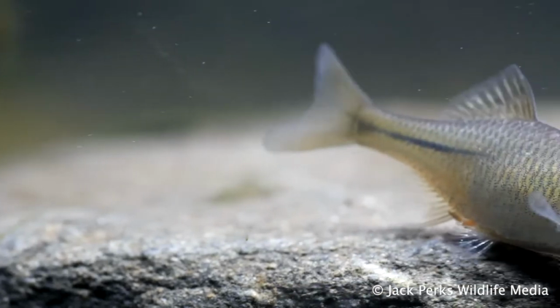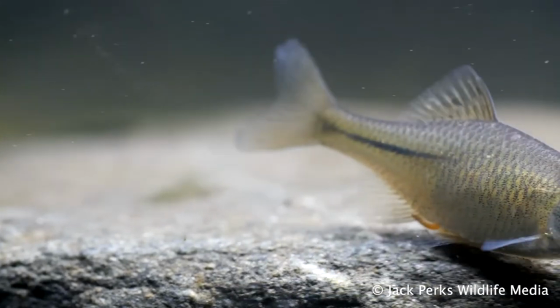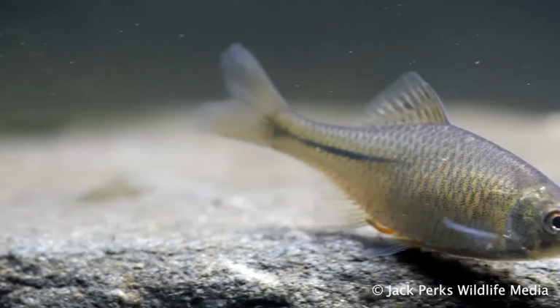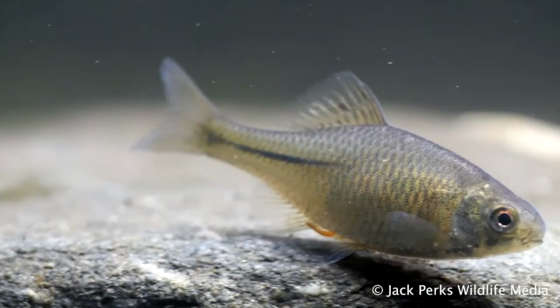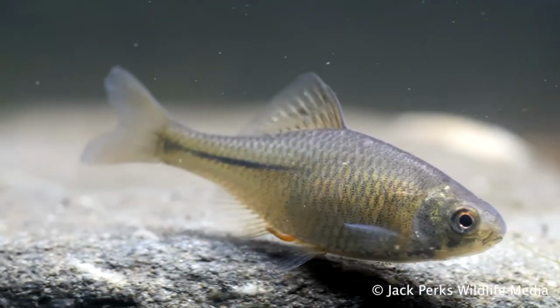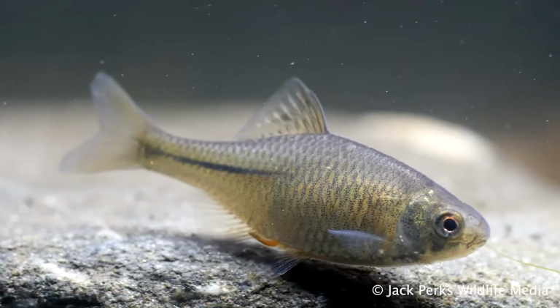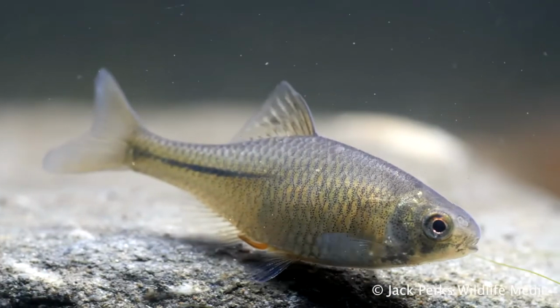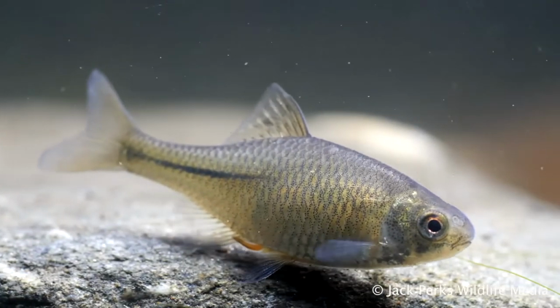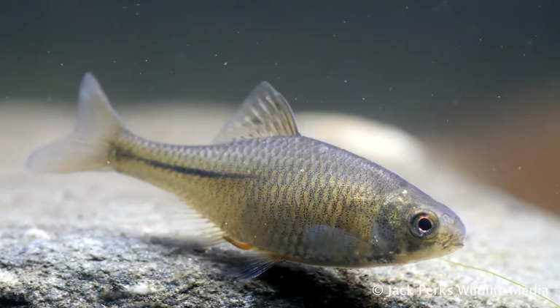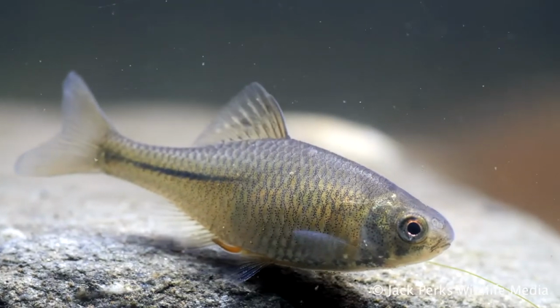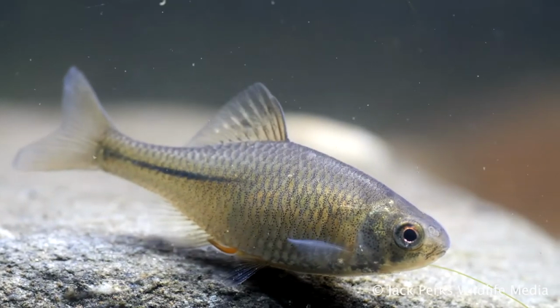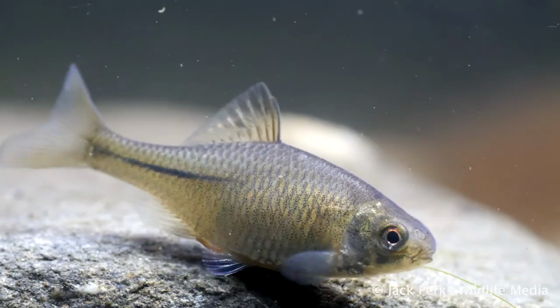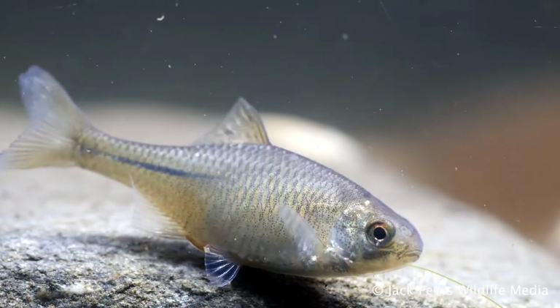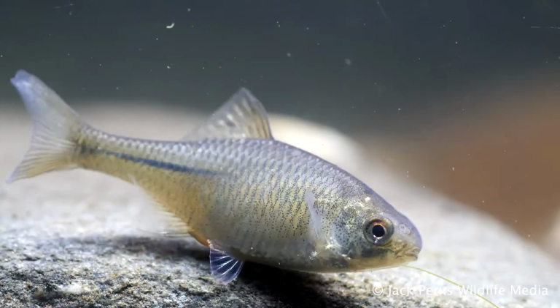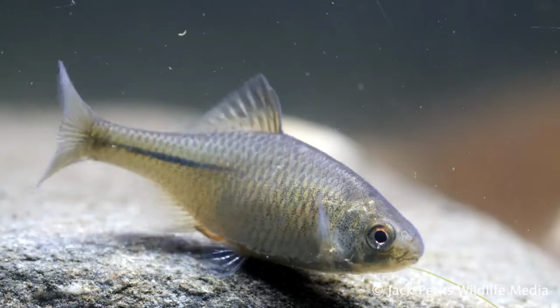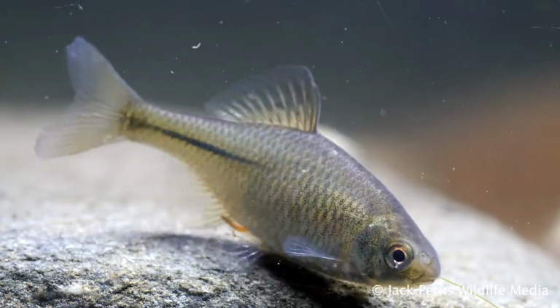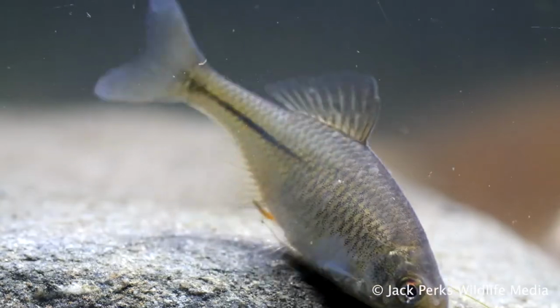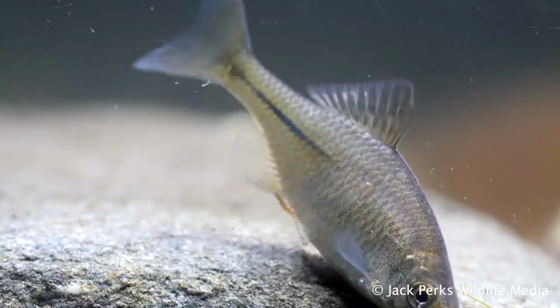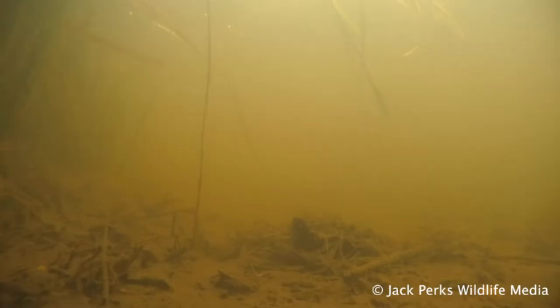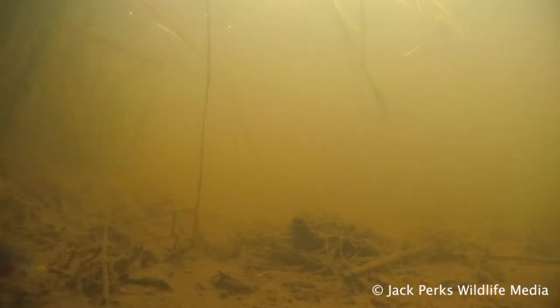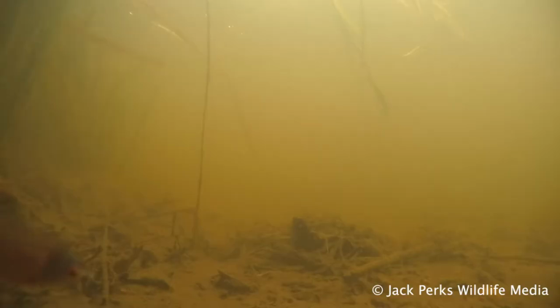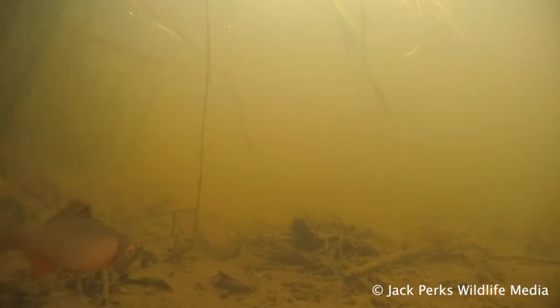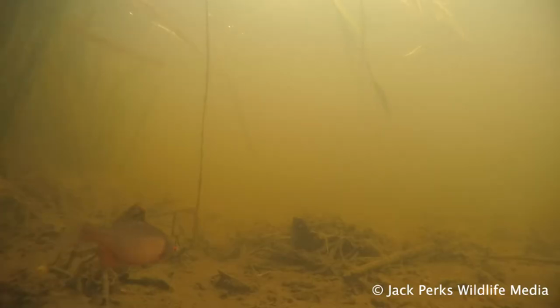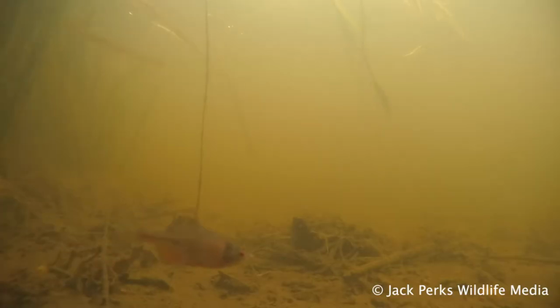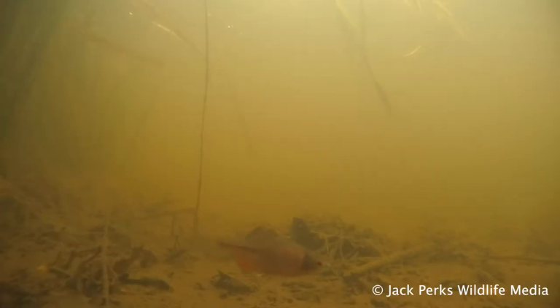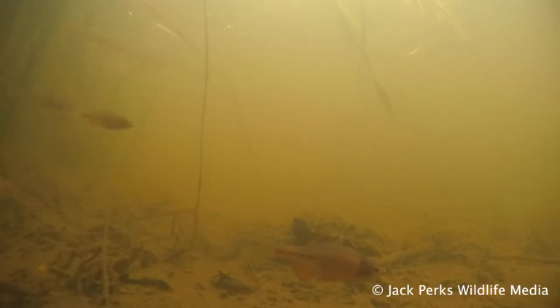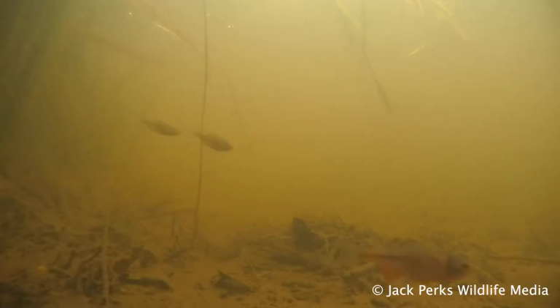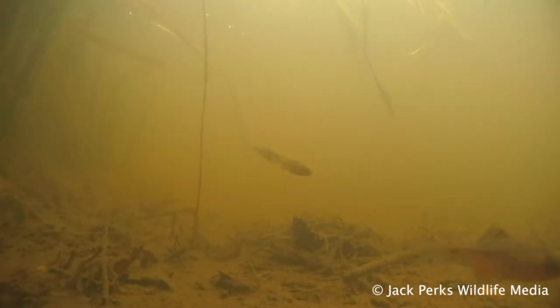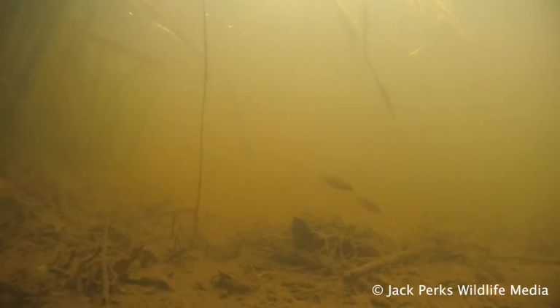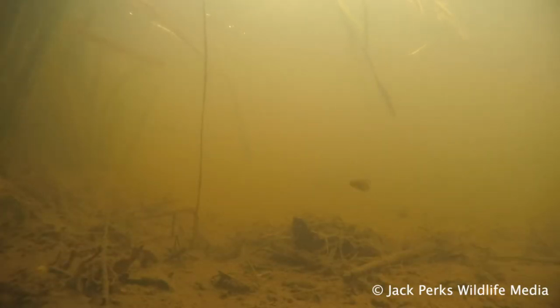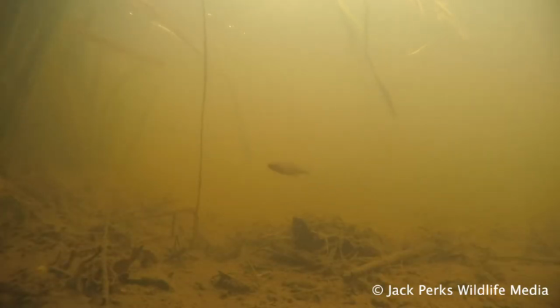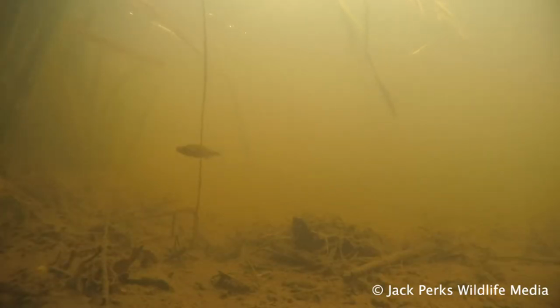They mostly have a silver colour to them, looking like a tiny bream, but the males get reds and blues along the sides. The eye is also red.